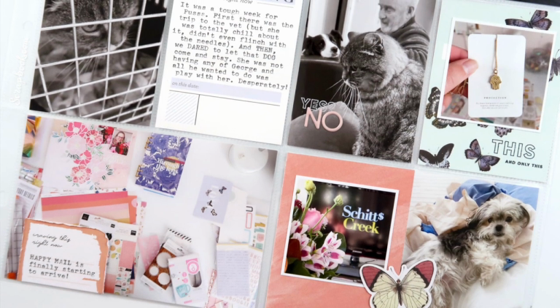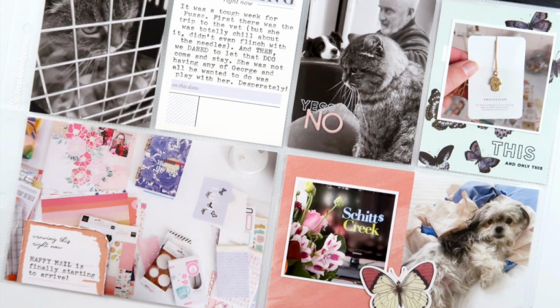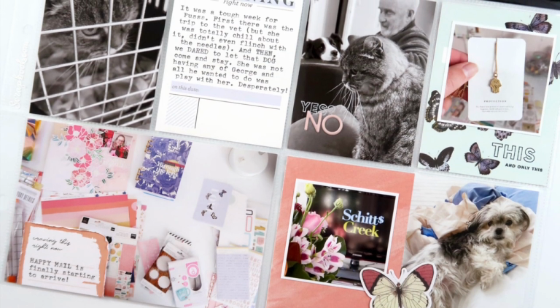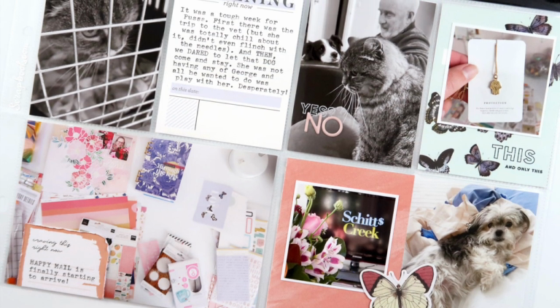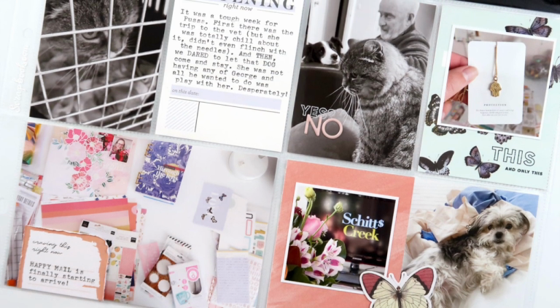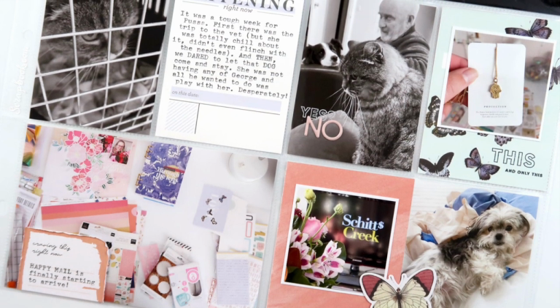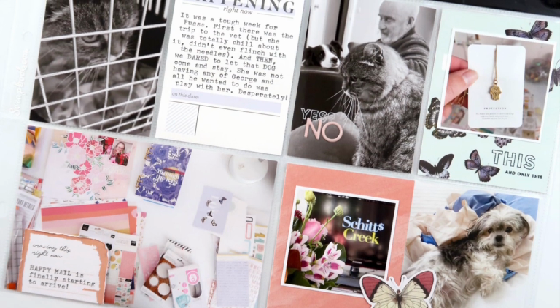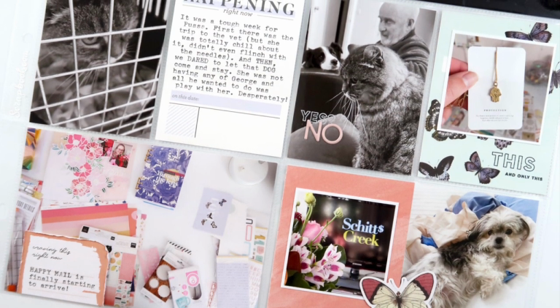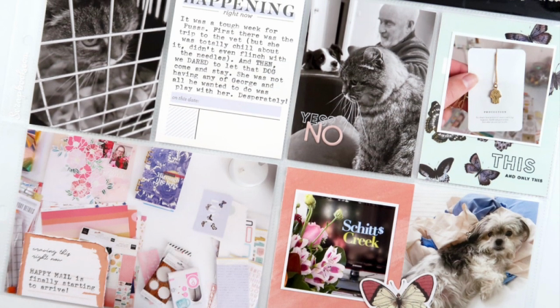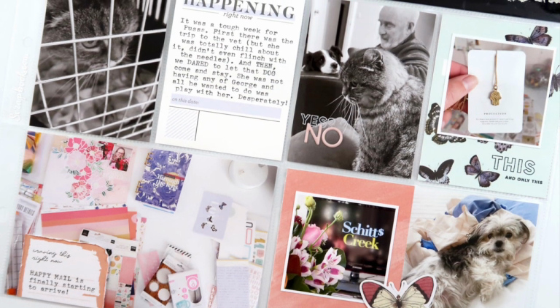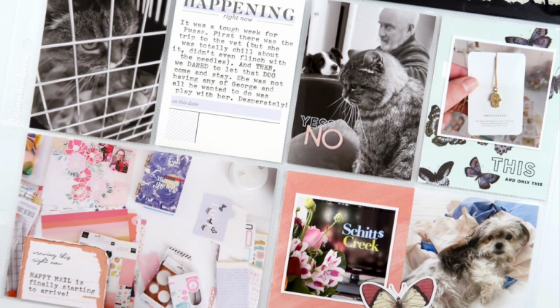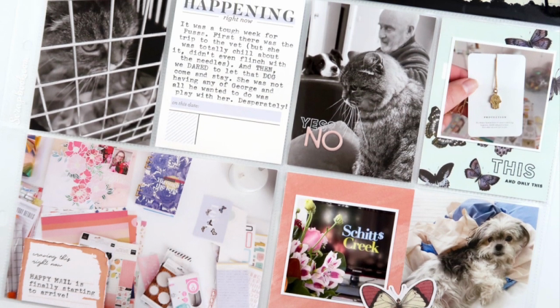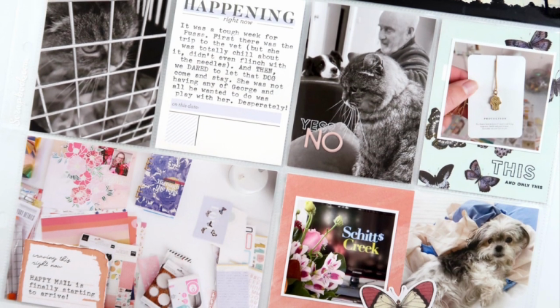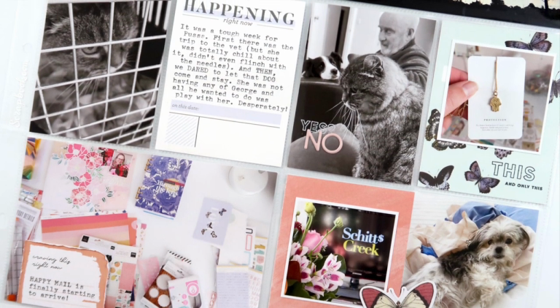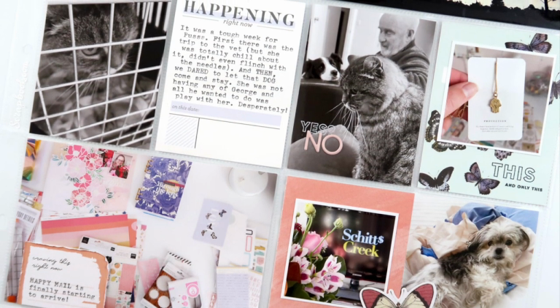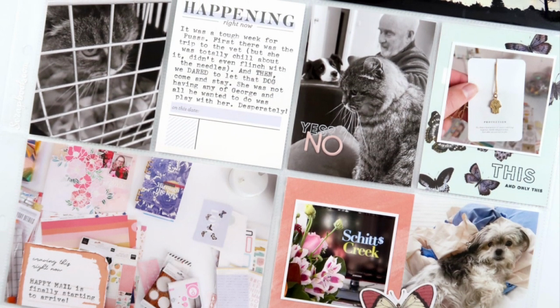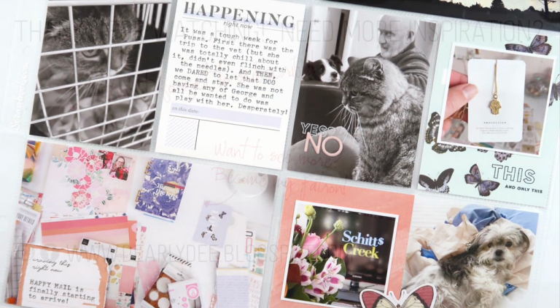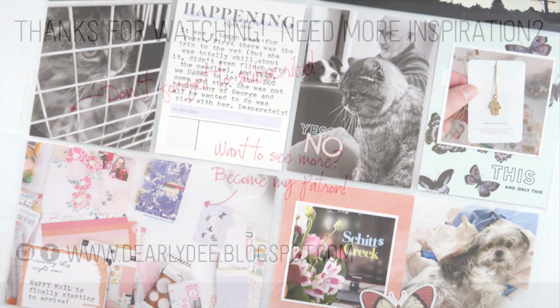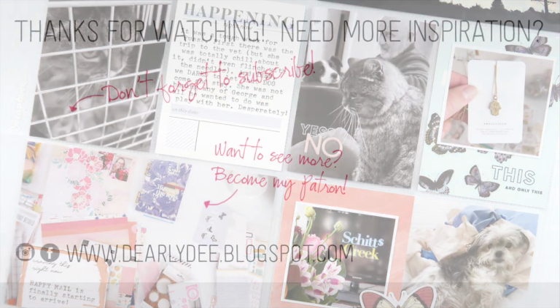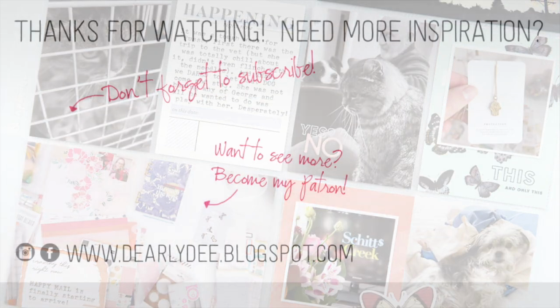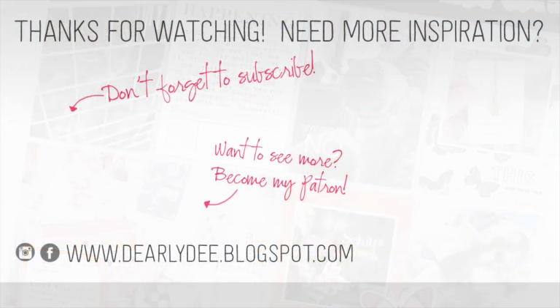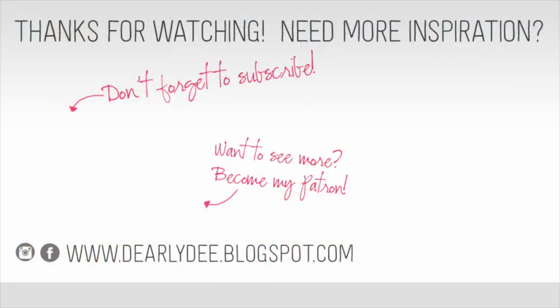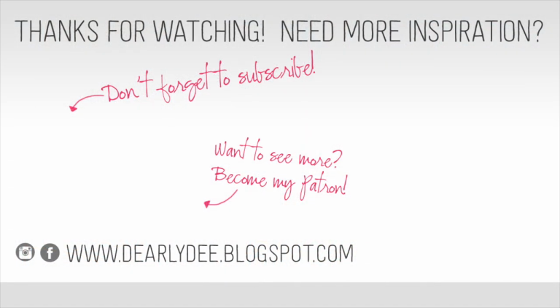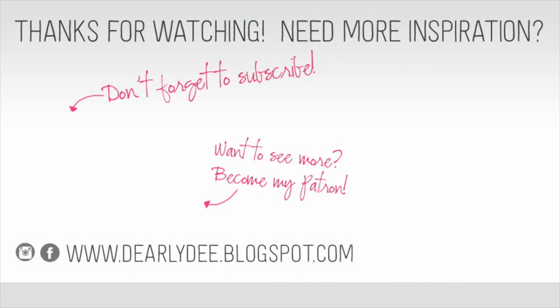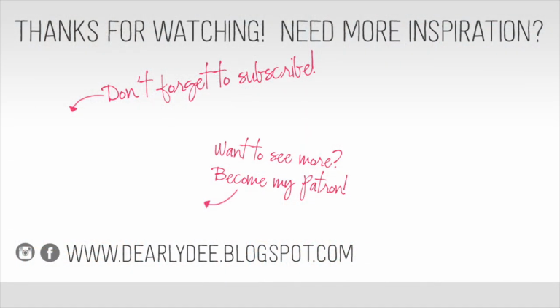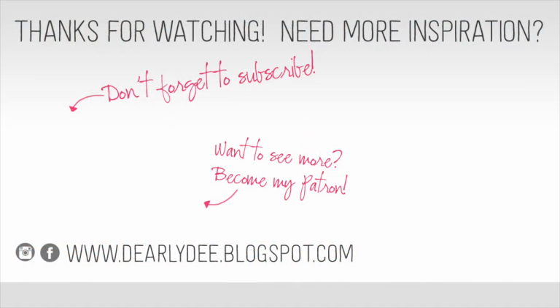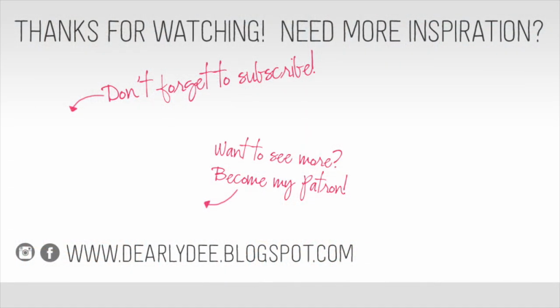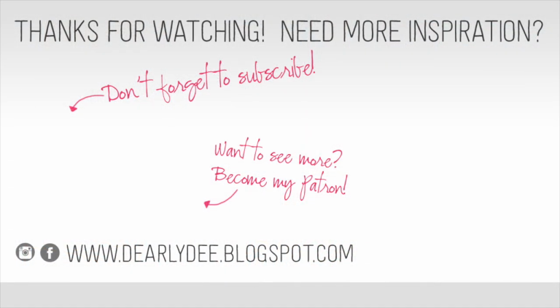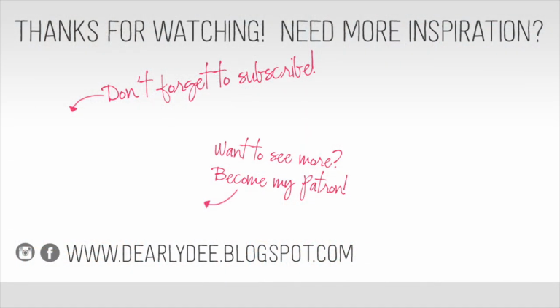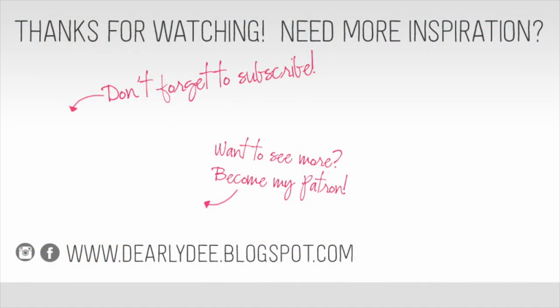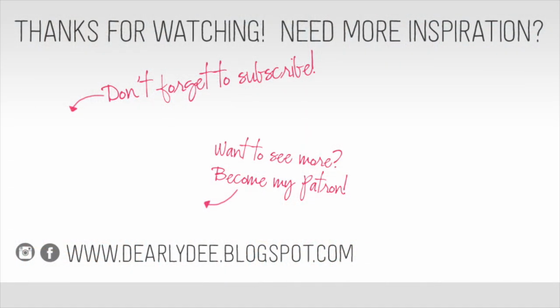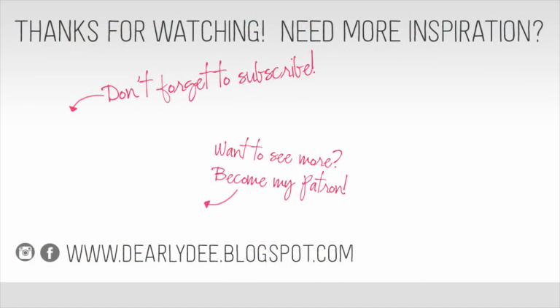If you enjoyed this video please give it a thumbs up and don't forget to subscribe to my channel if you haven't already. If you want to keep watching there are a couple more videos on screen, otherwise I'll see you next time. Bye guys!